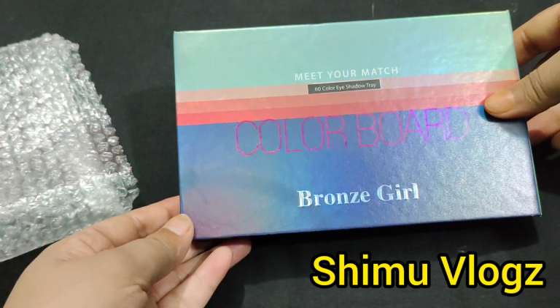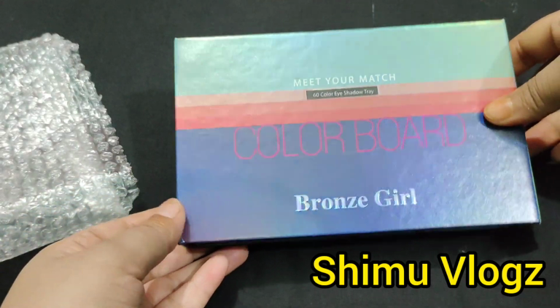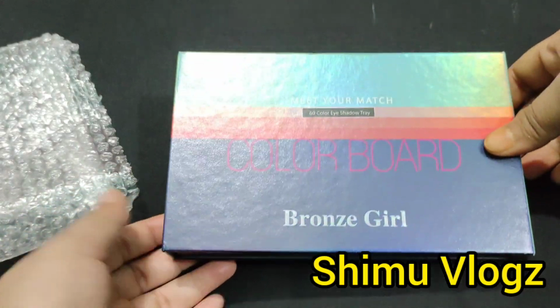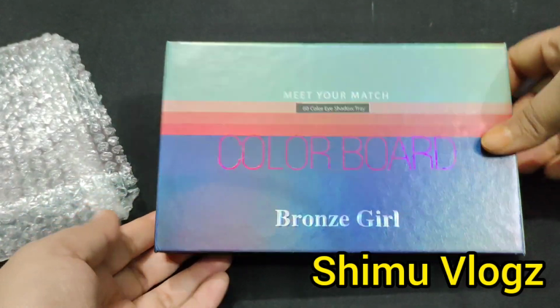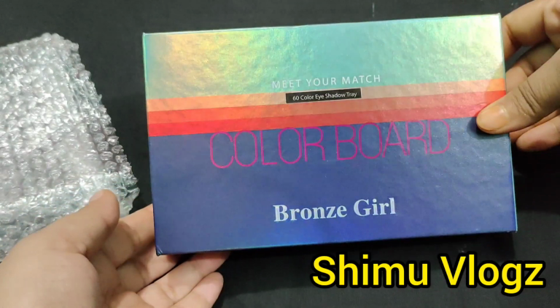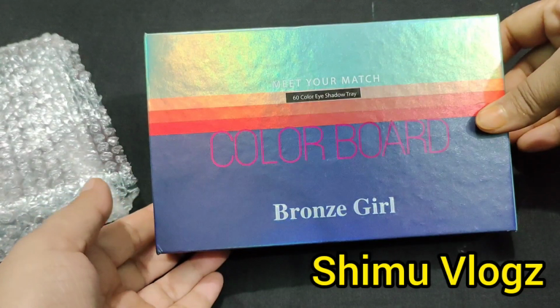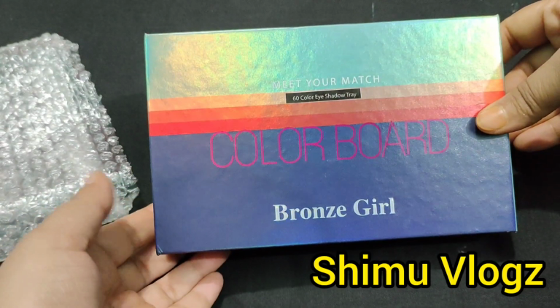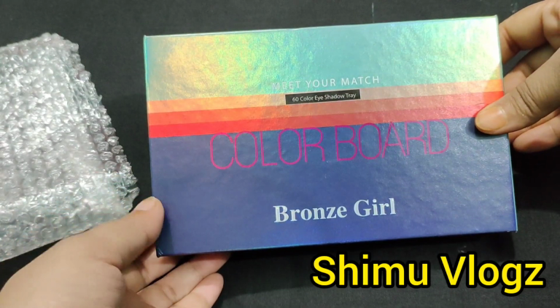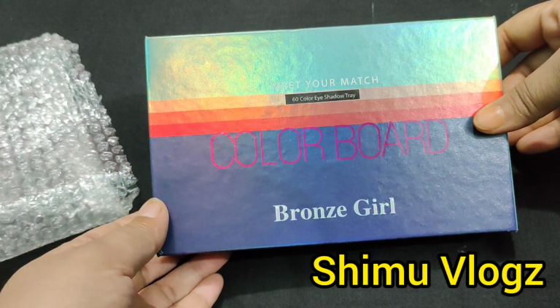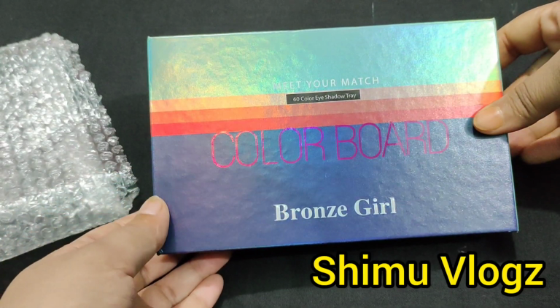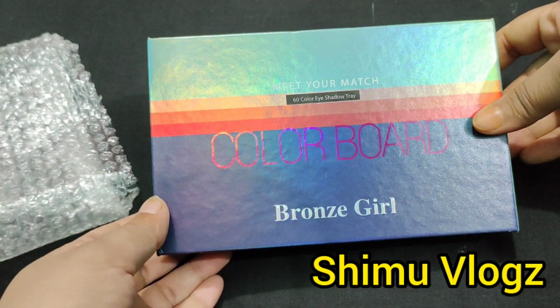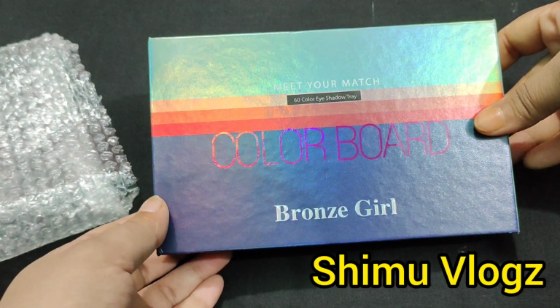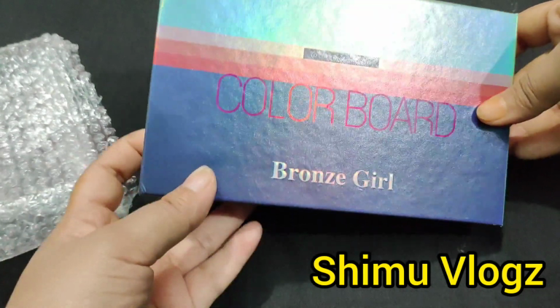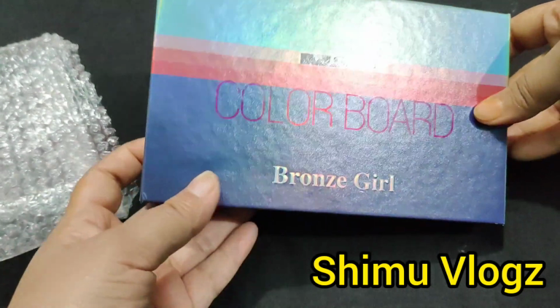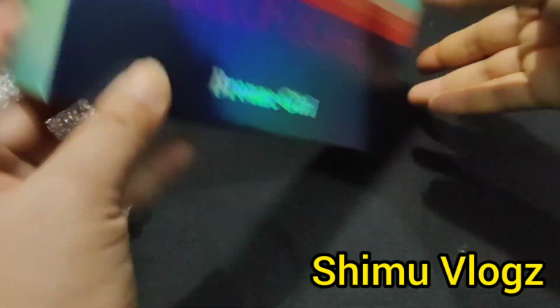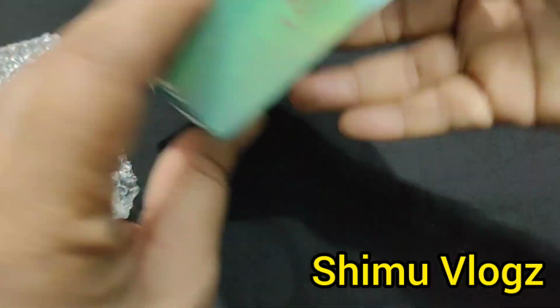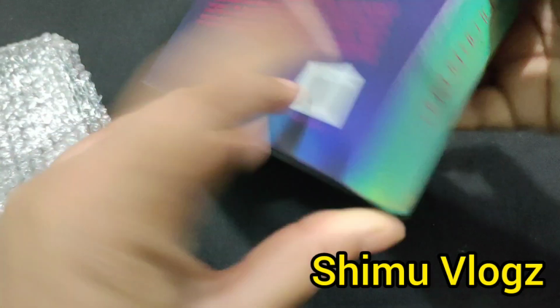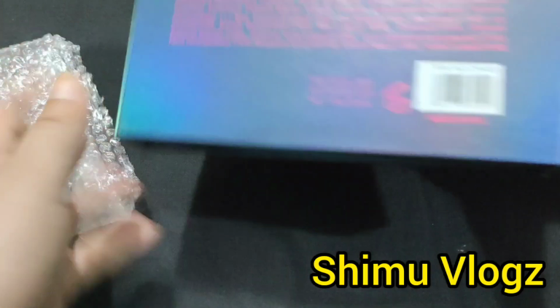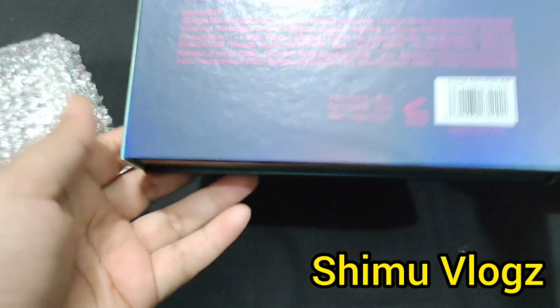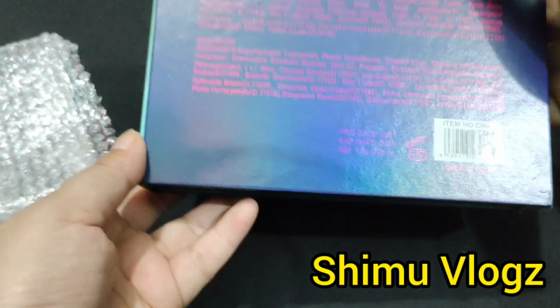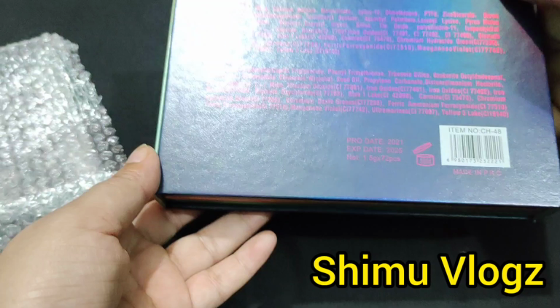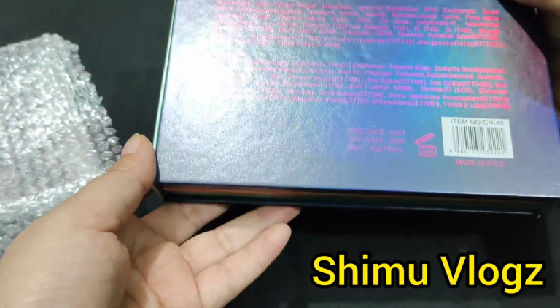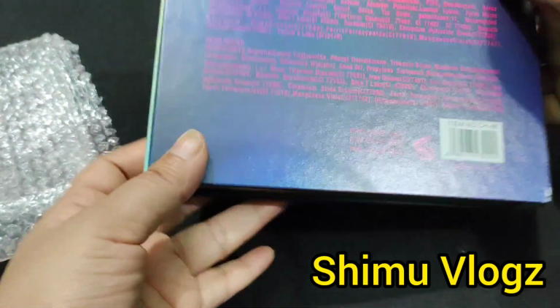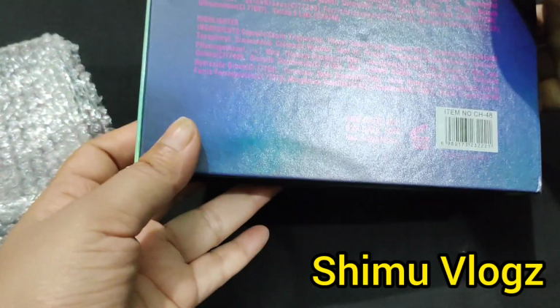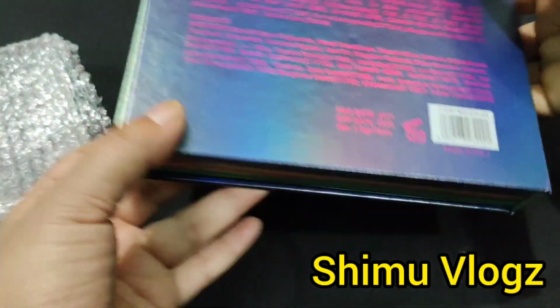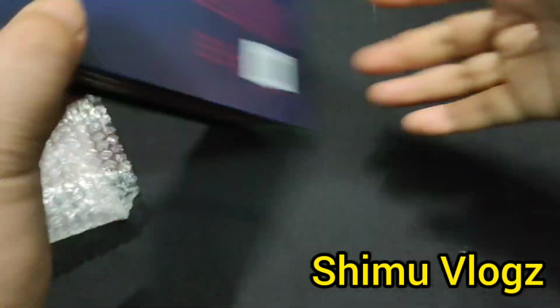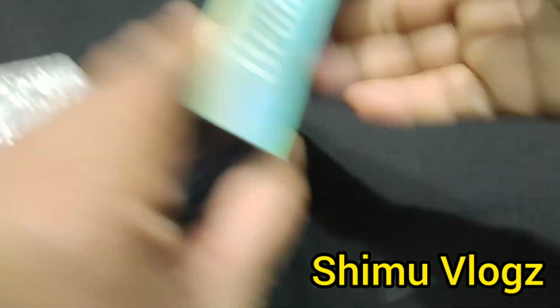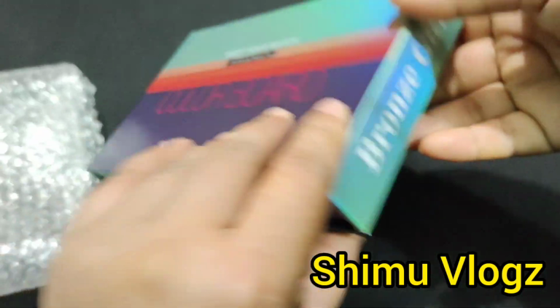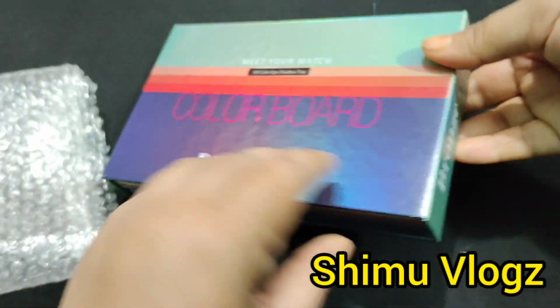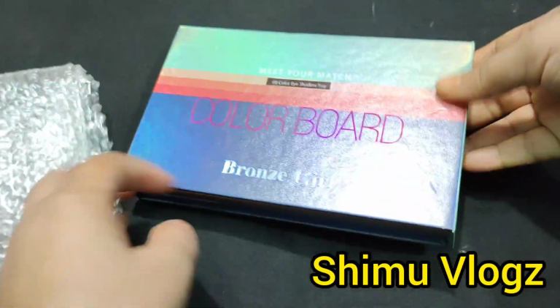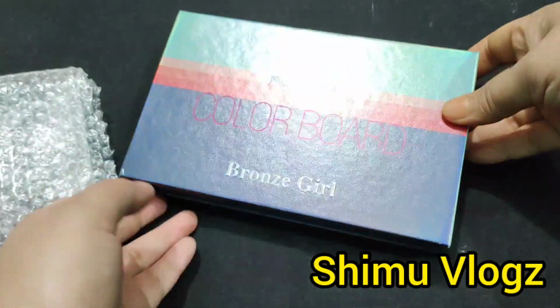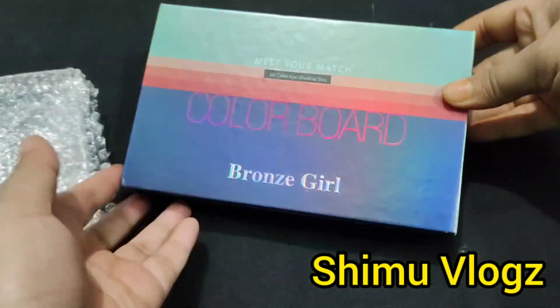The color board is there. It's a bright color. You can see the color board. I will see it.